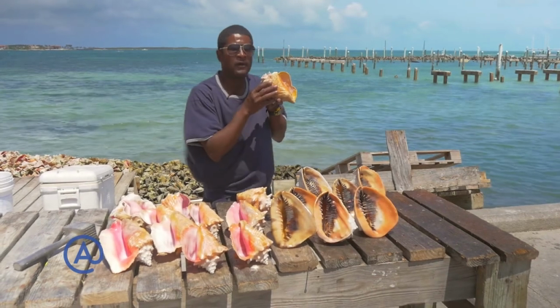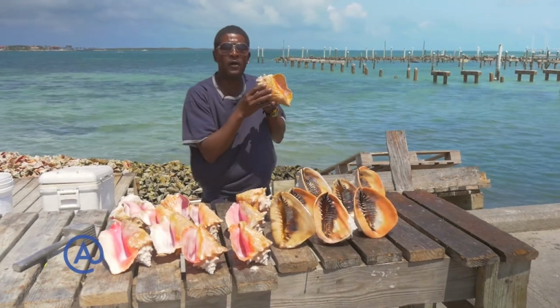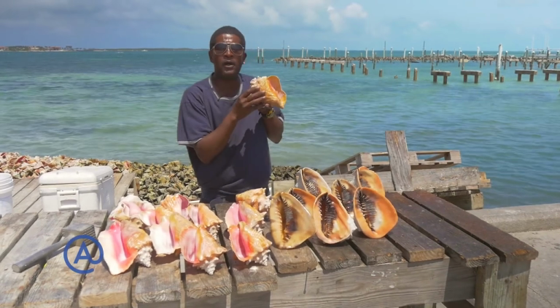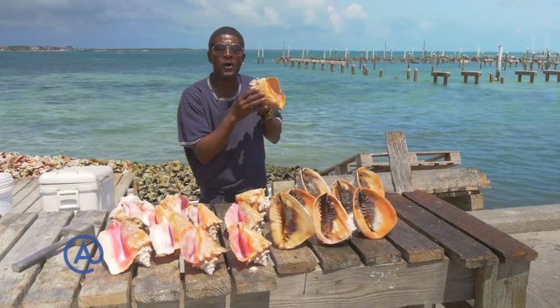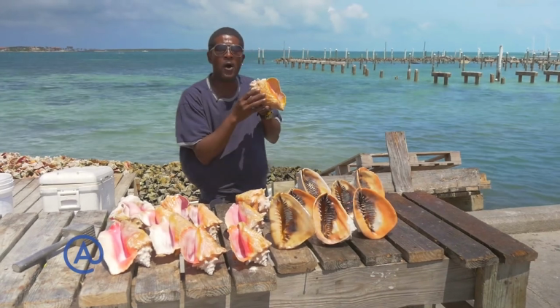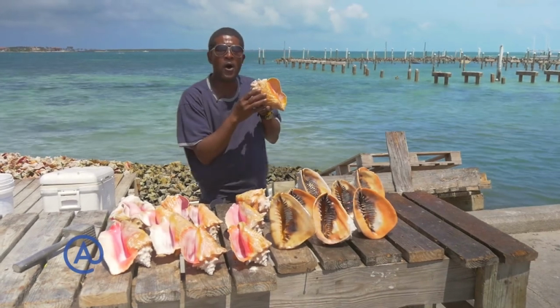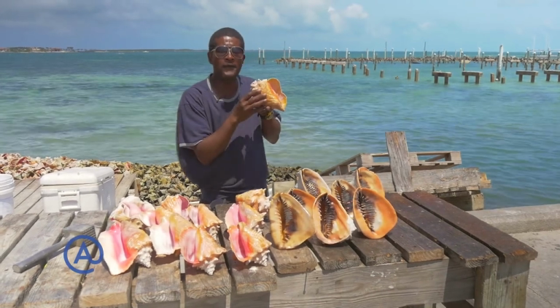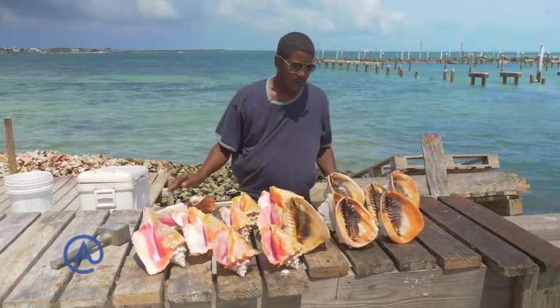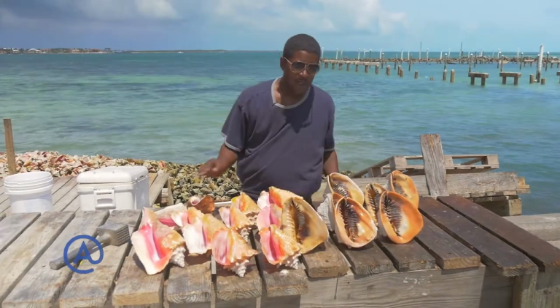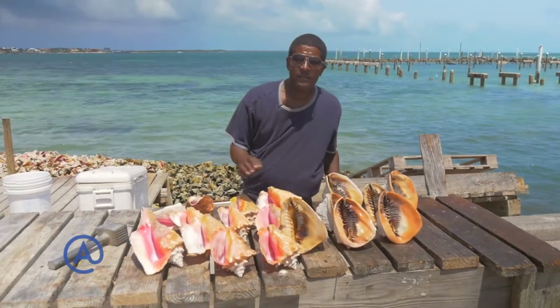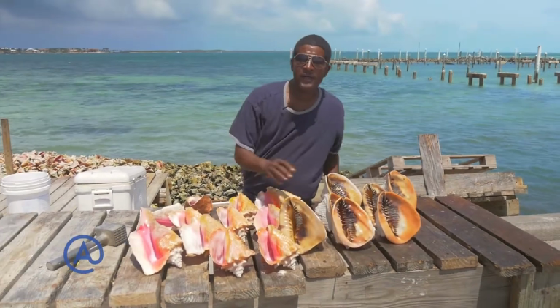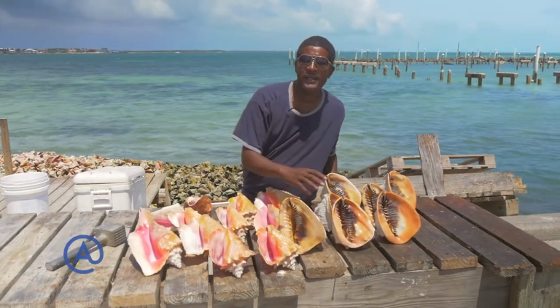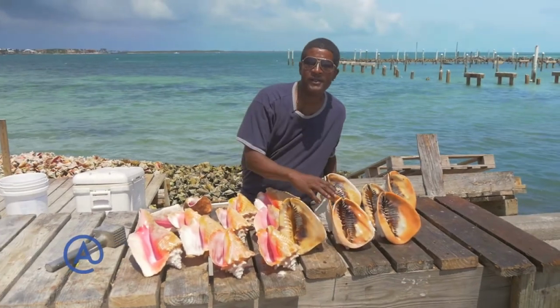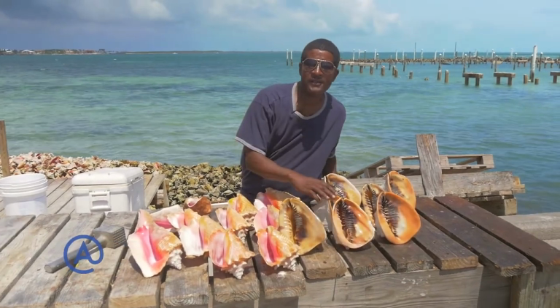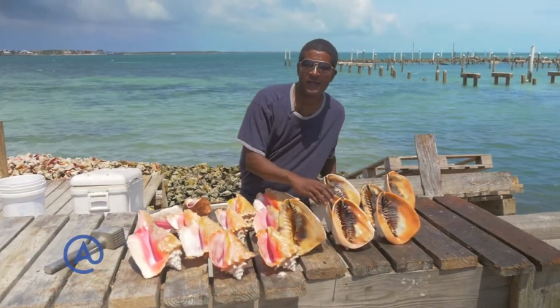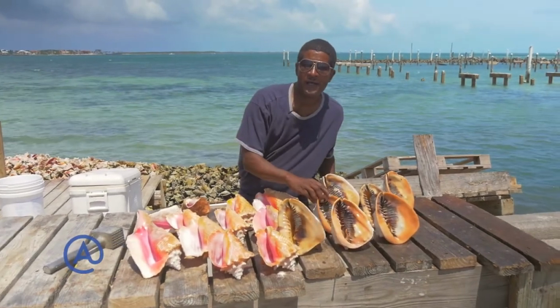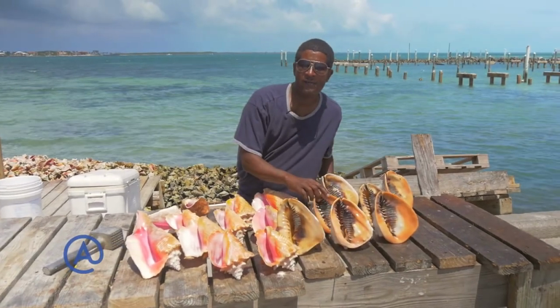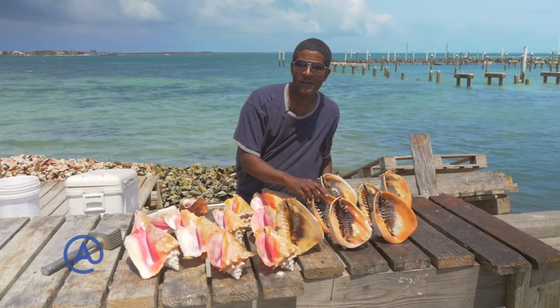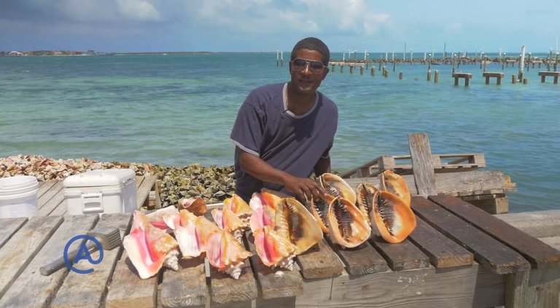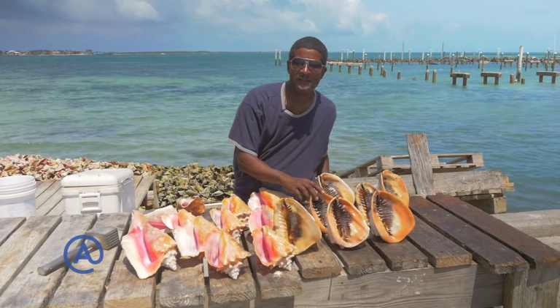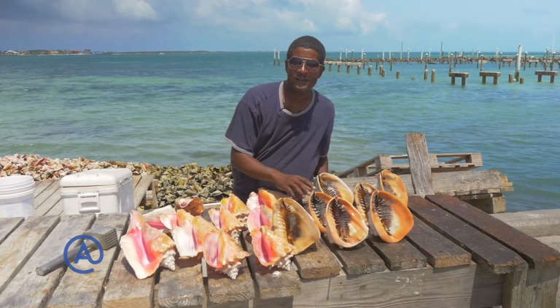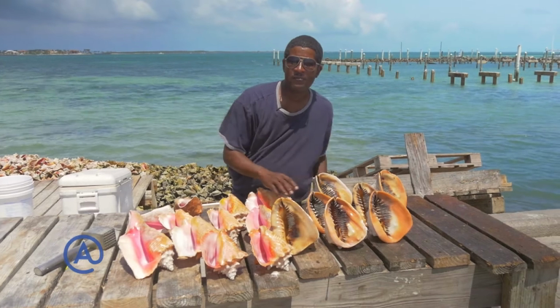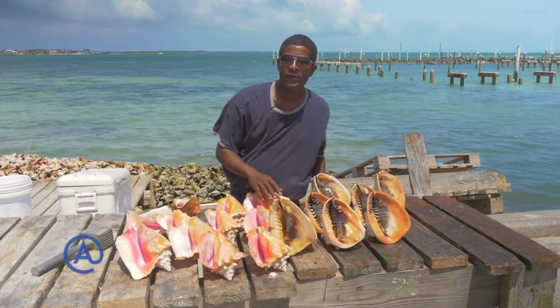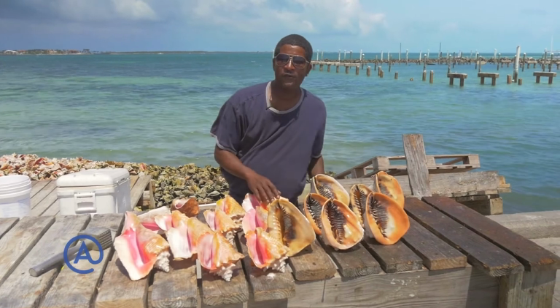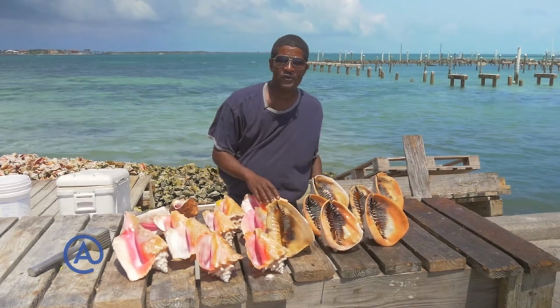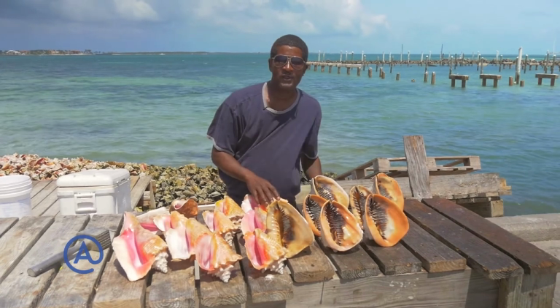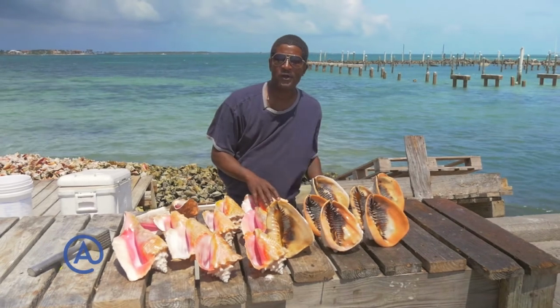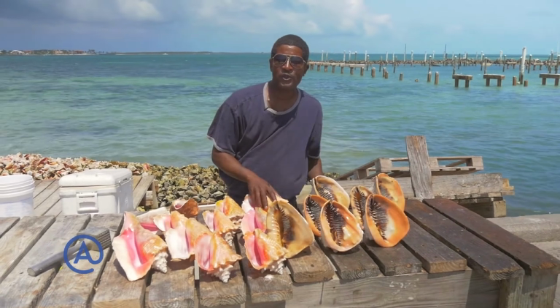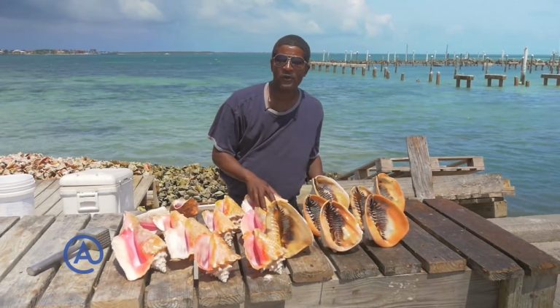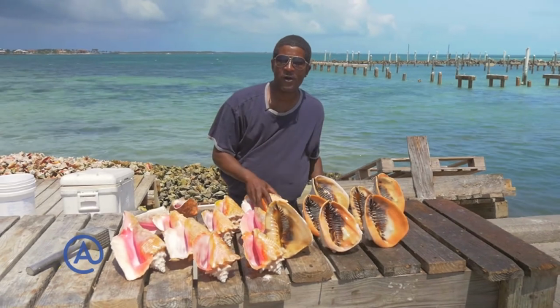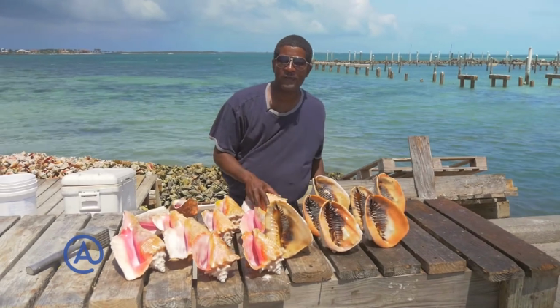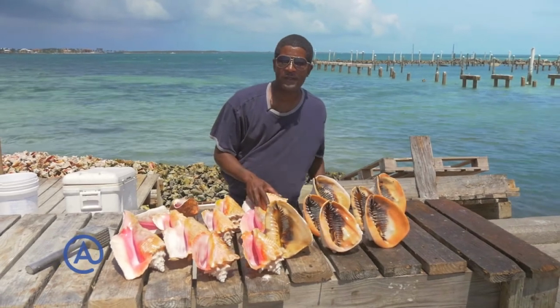All aboard! Hi, my name is Alvar, Montague fisherman, also a conch vendor.